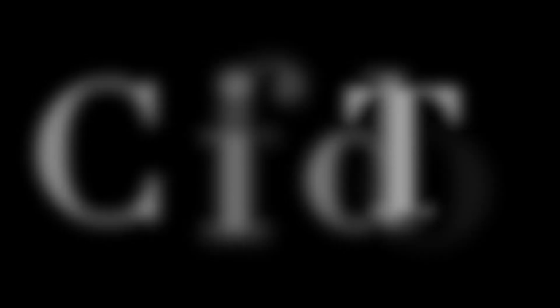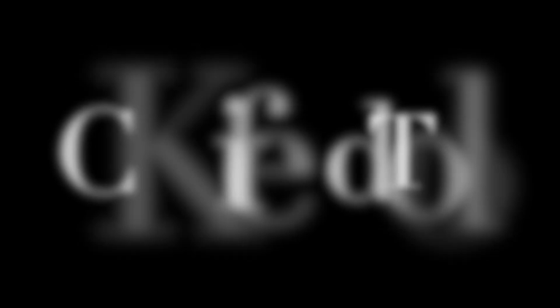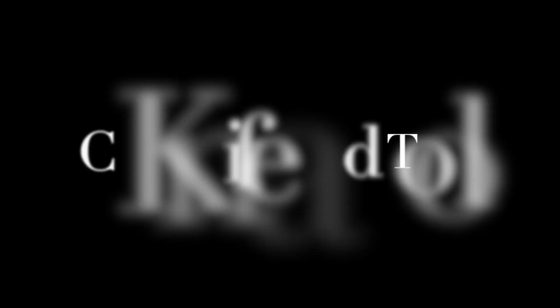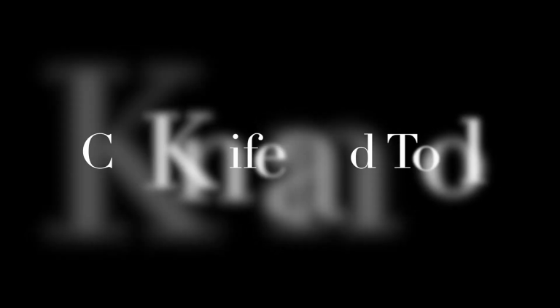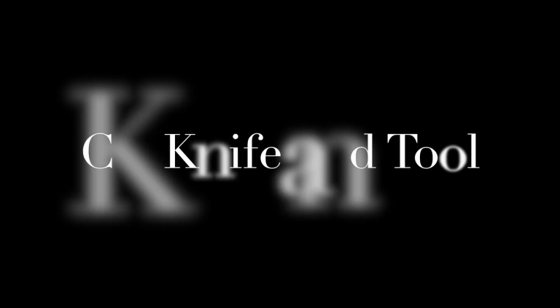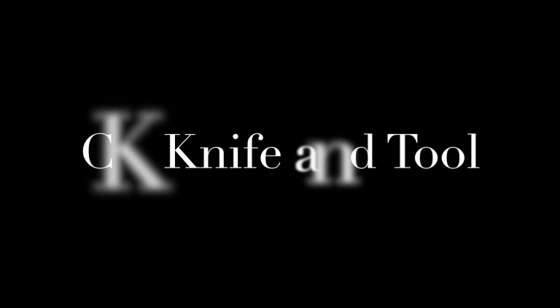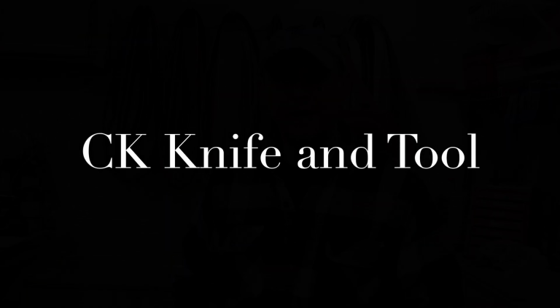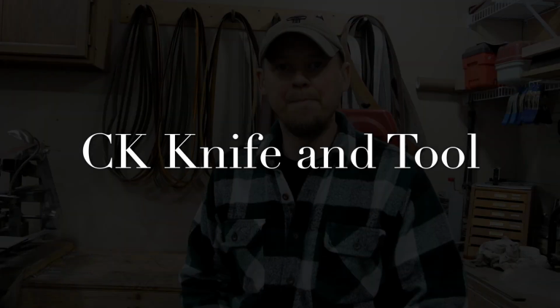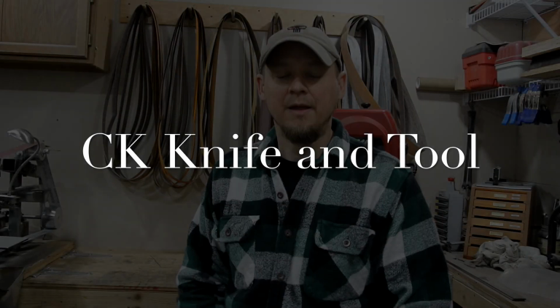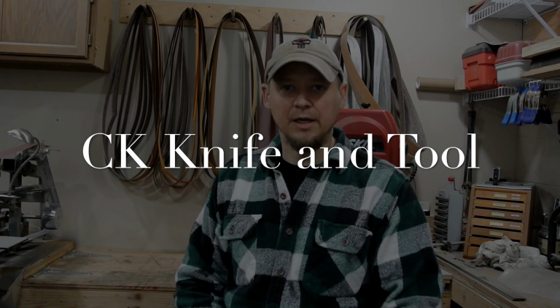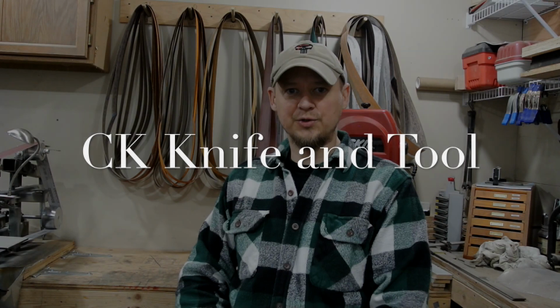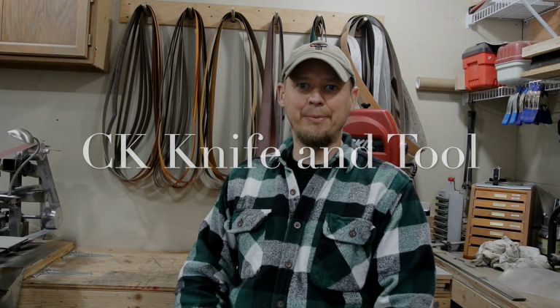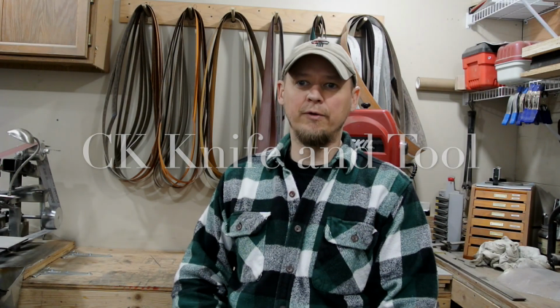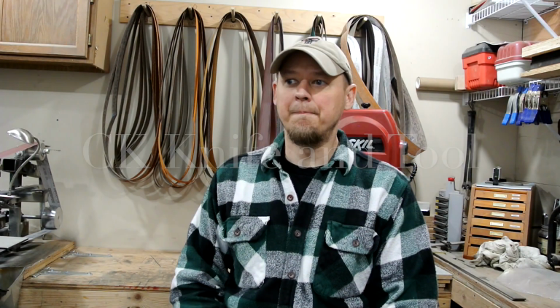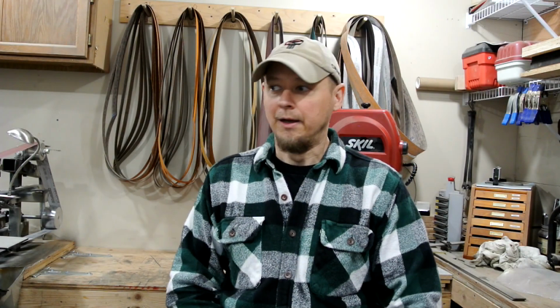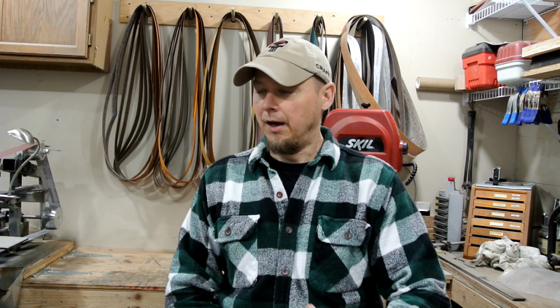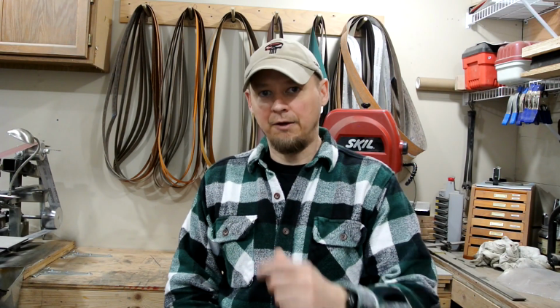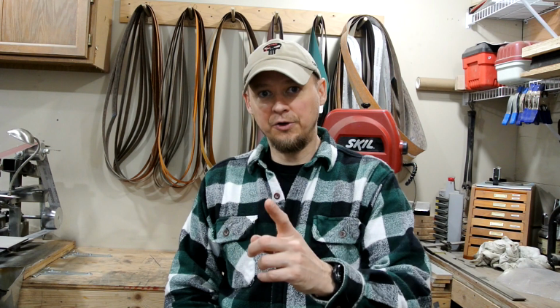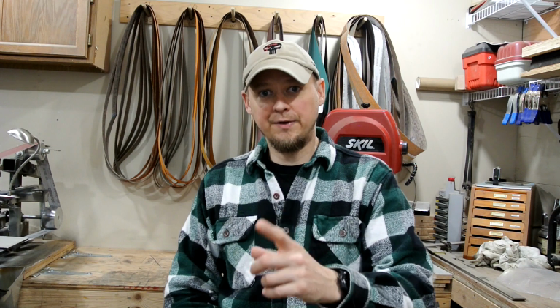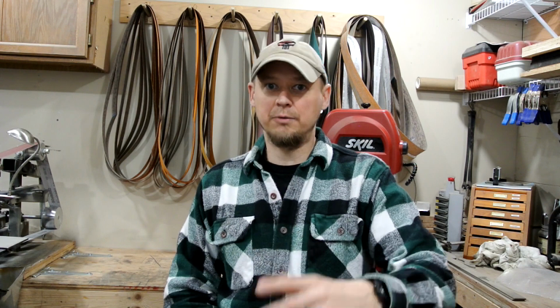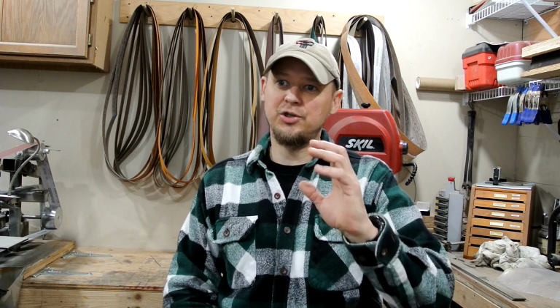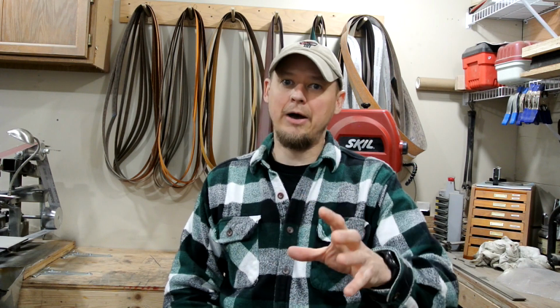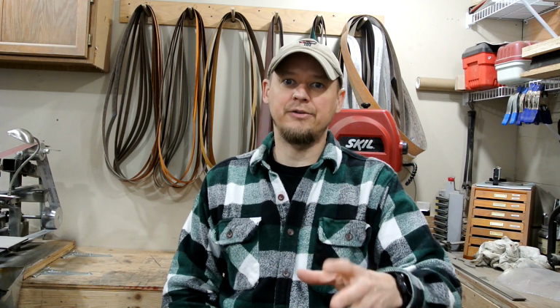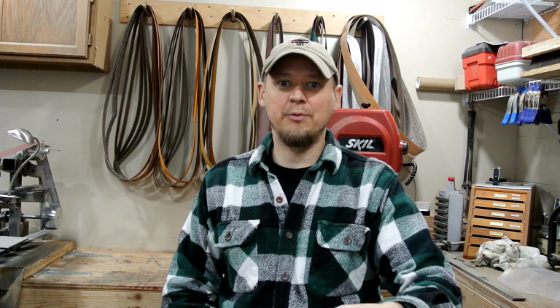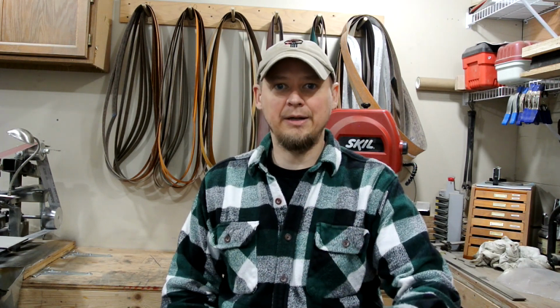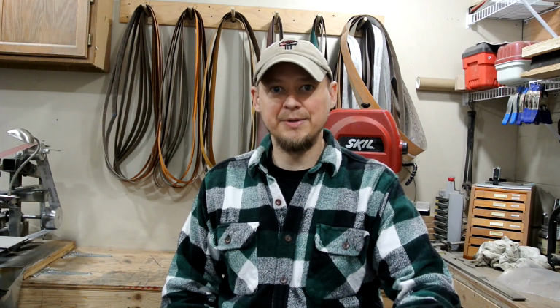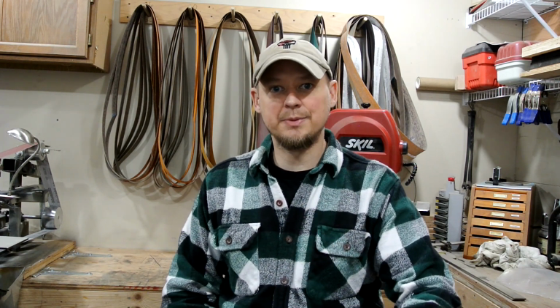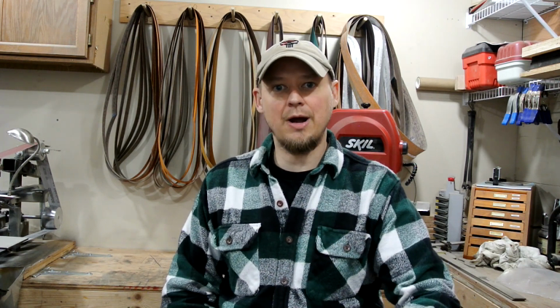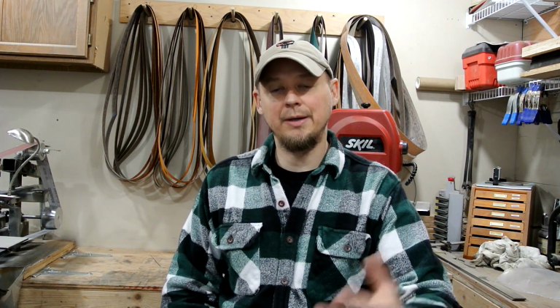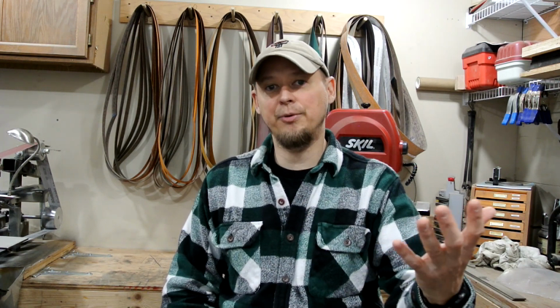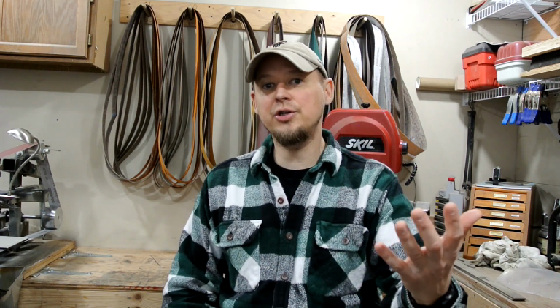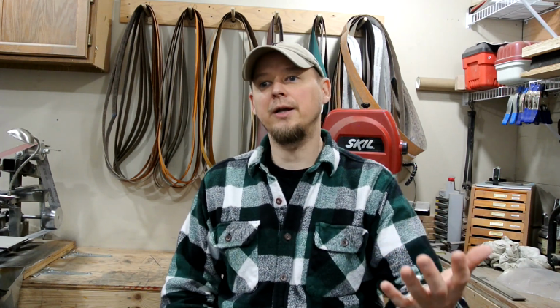Hey guys, how you doing? Chad again. Thanks for stopping over. First of all, big shout out to everybody that's been subscribing. I appreciate it.